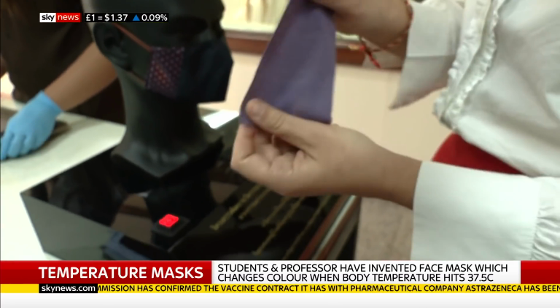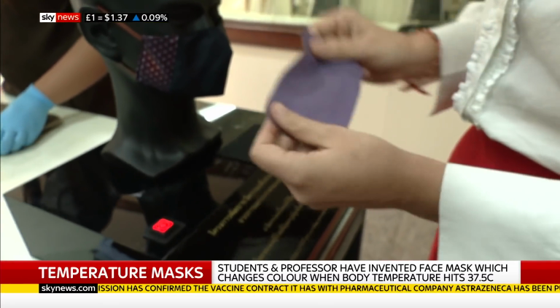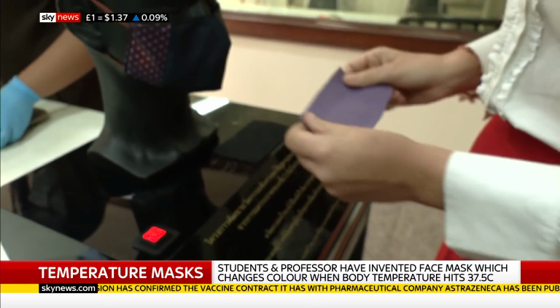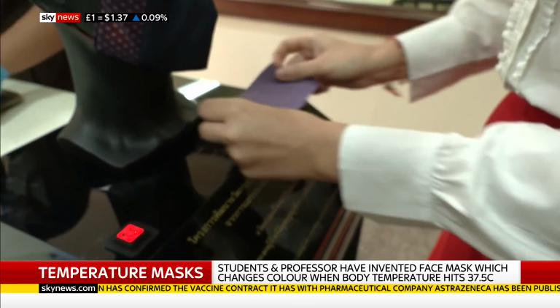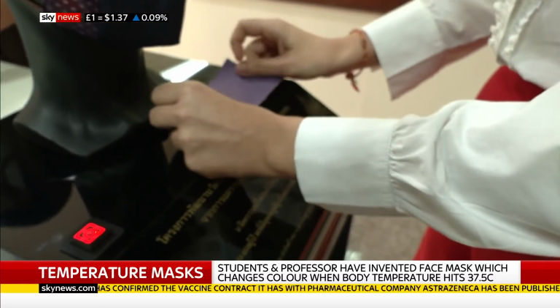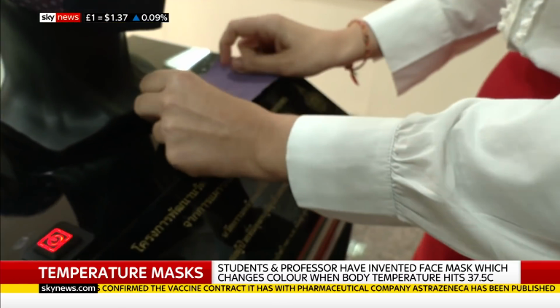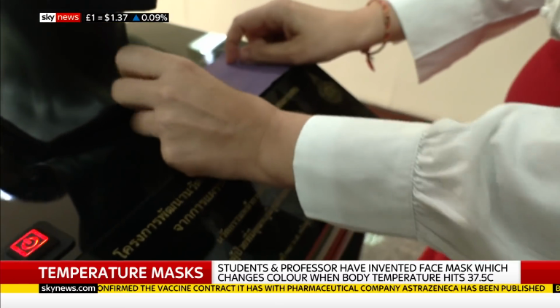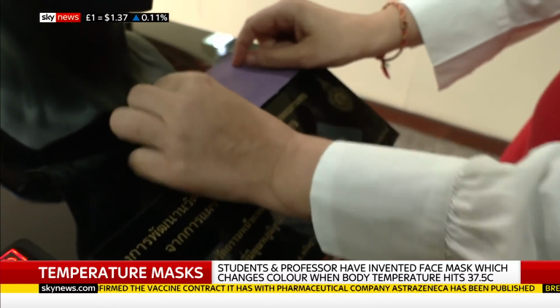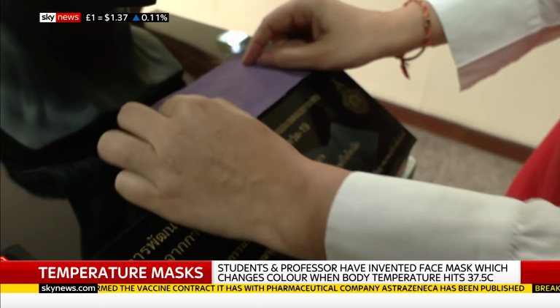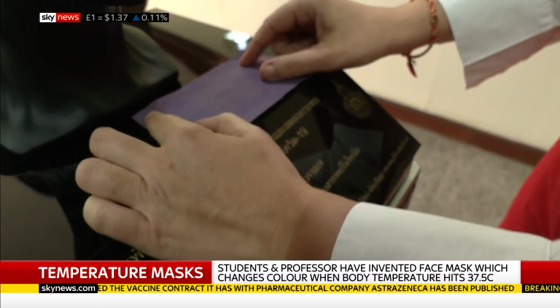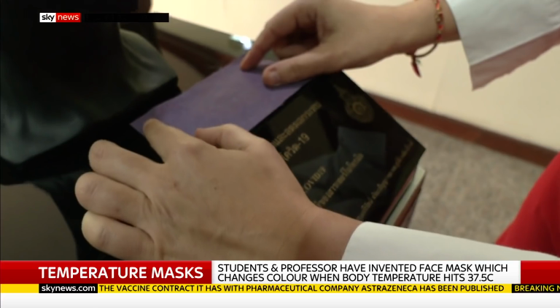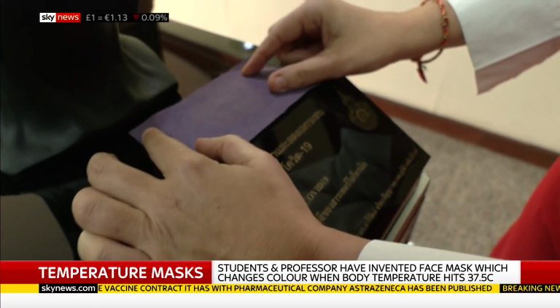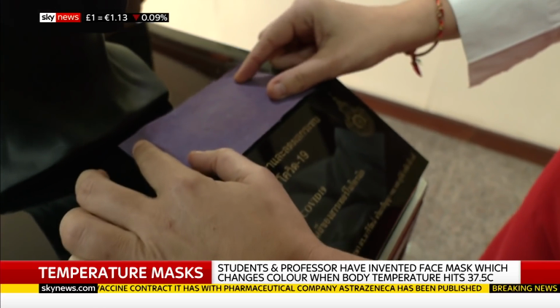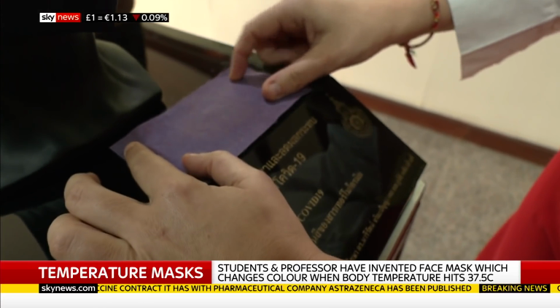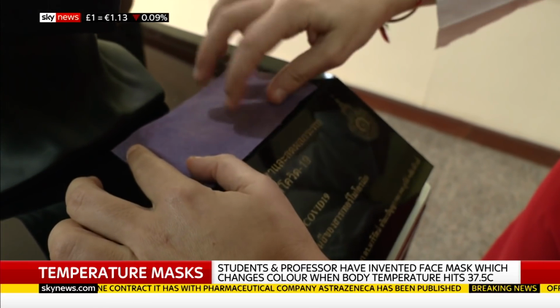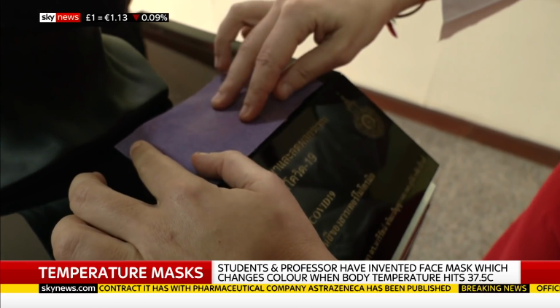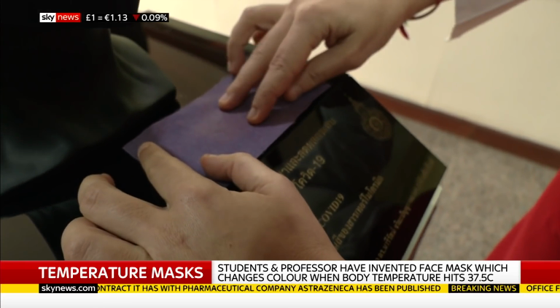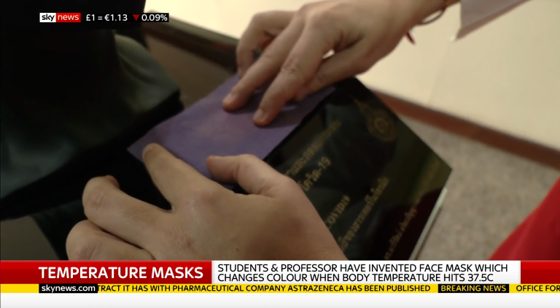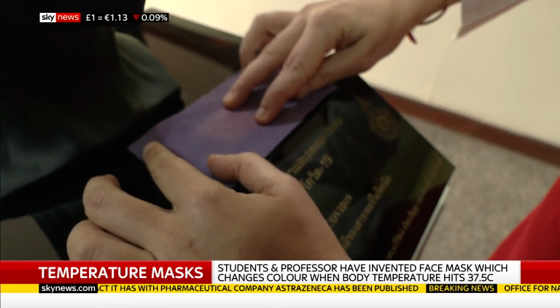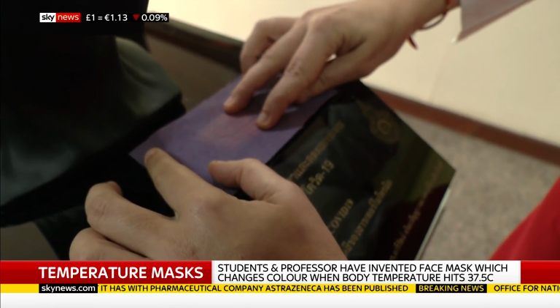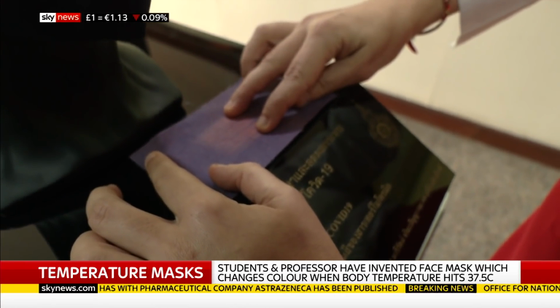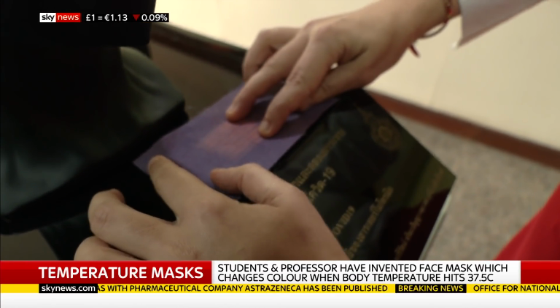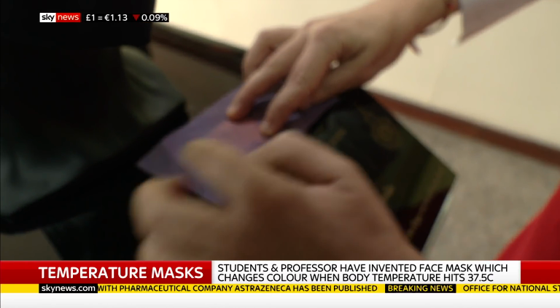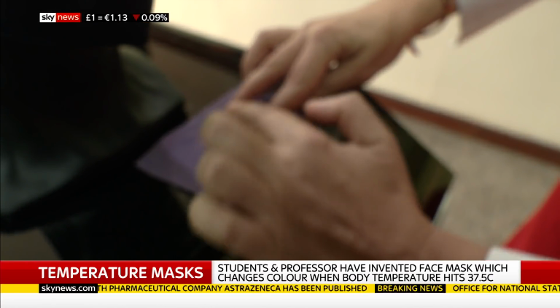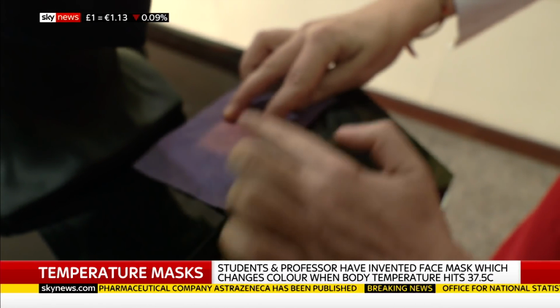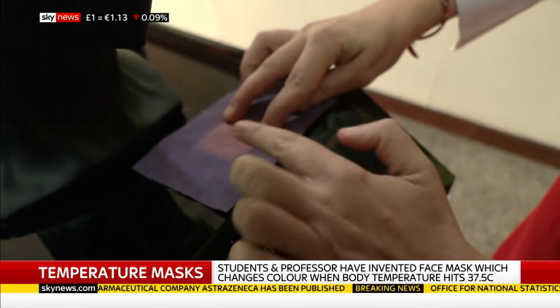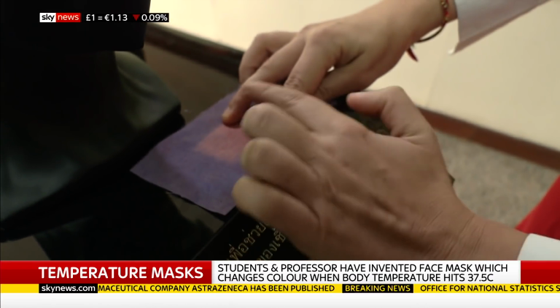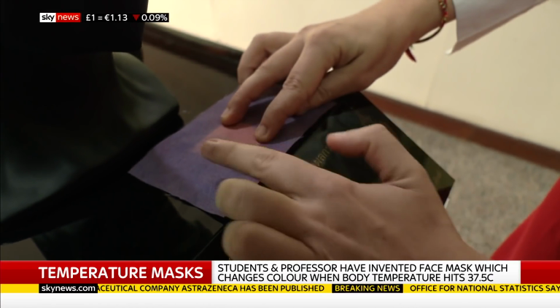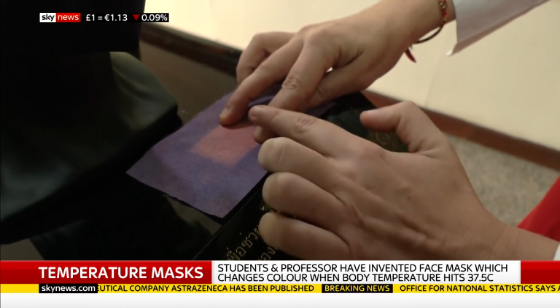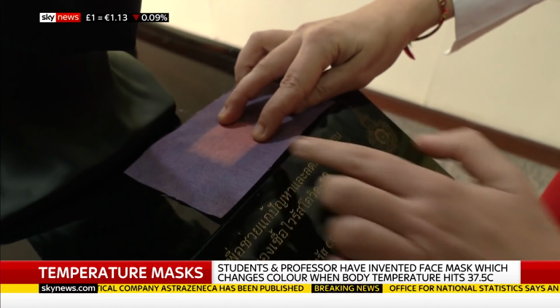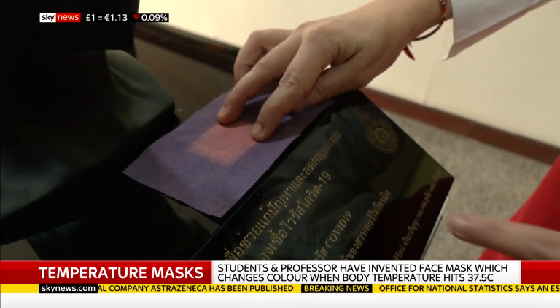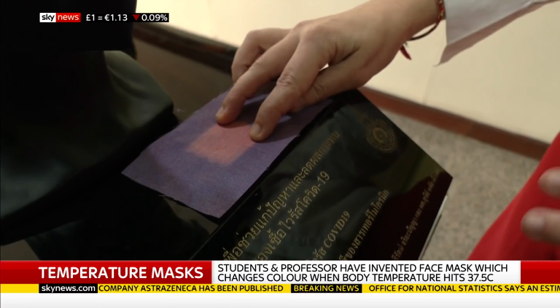This is similar technology — this has got the dye on. And if I put this on a heated area, you can see it changing really quickly there.